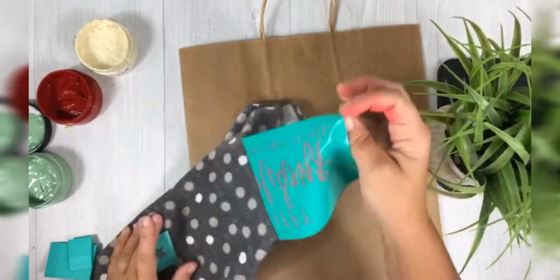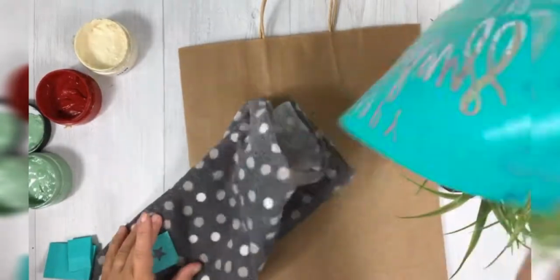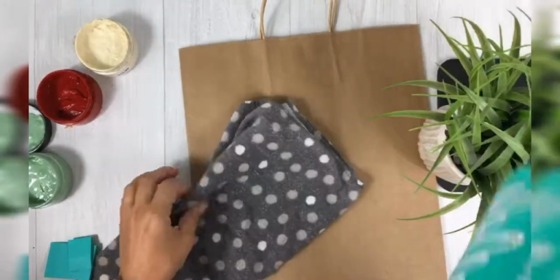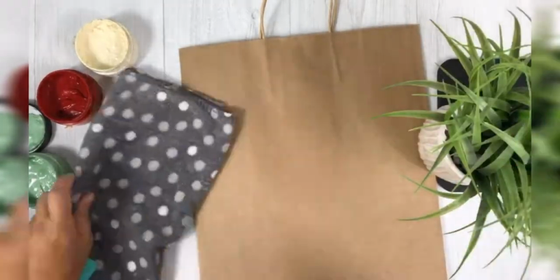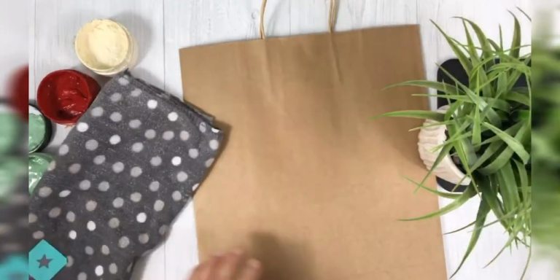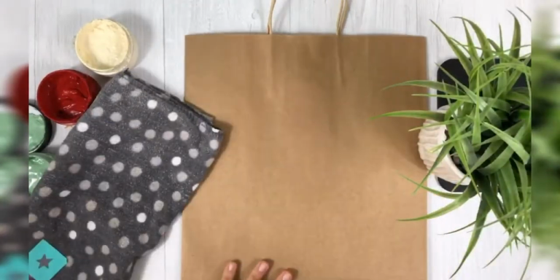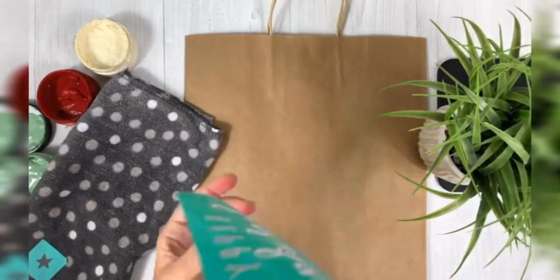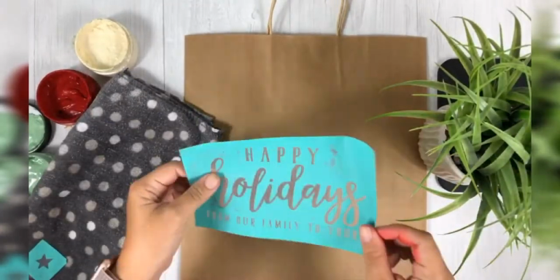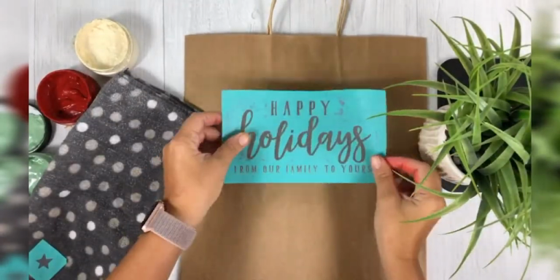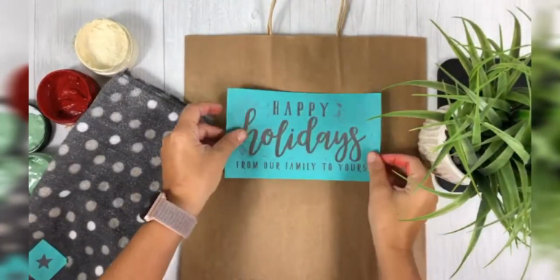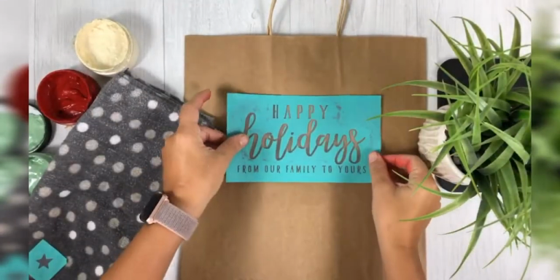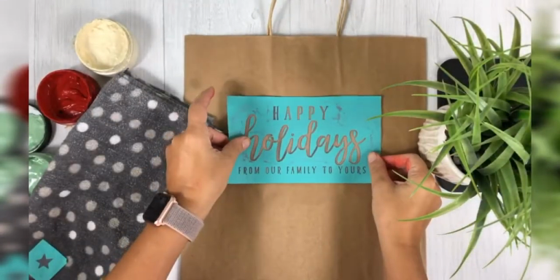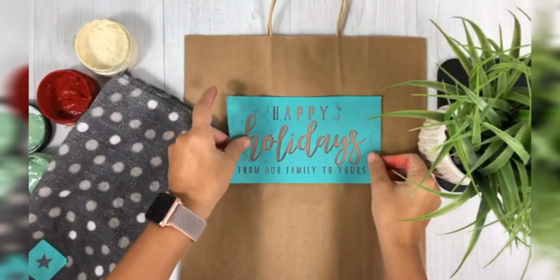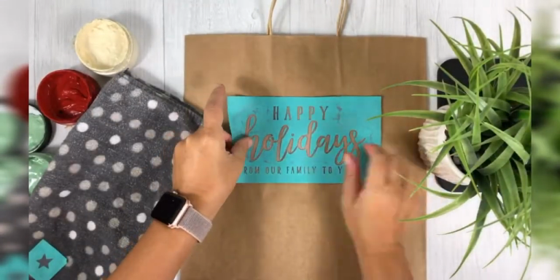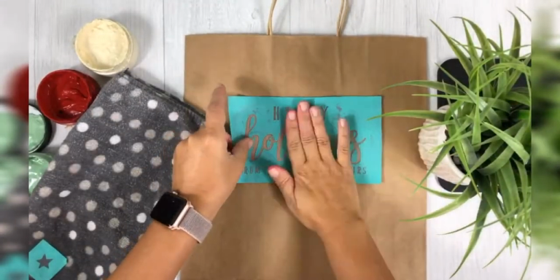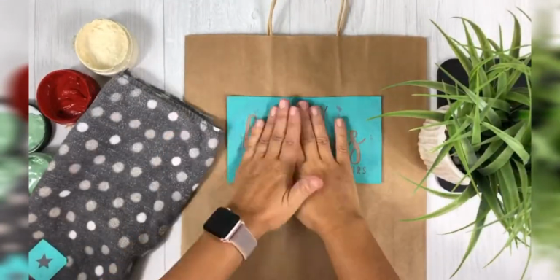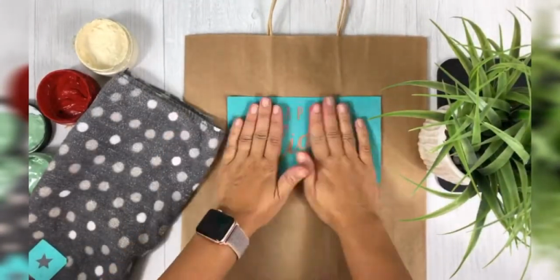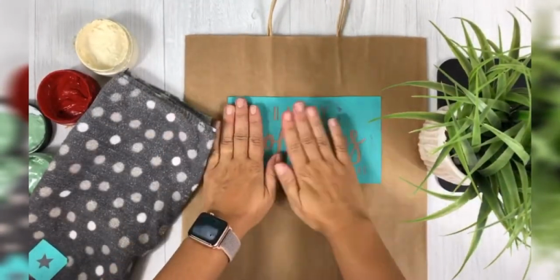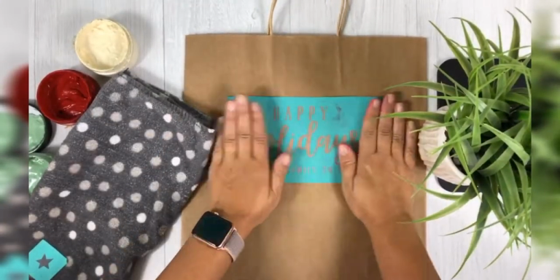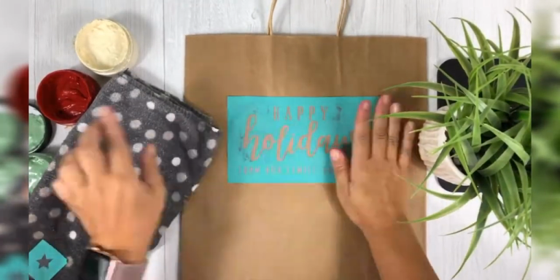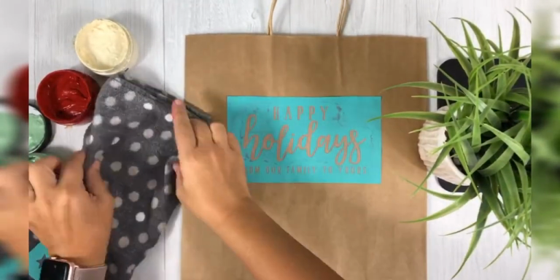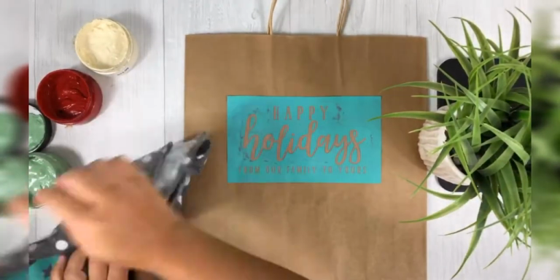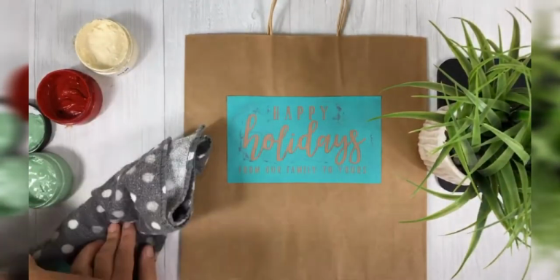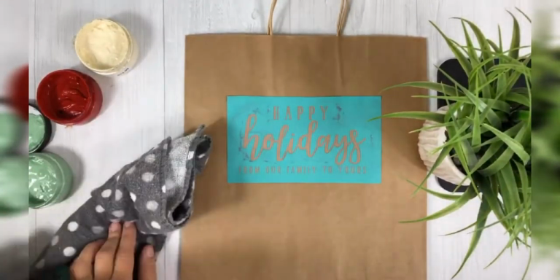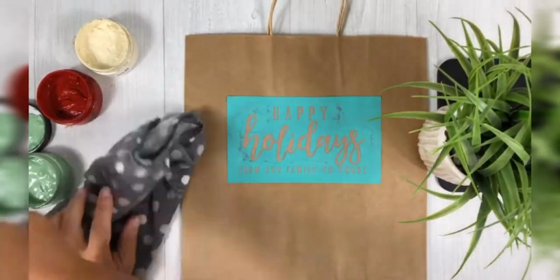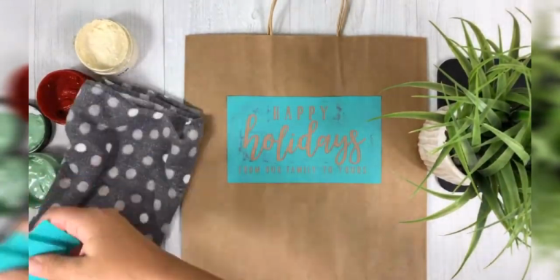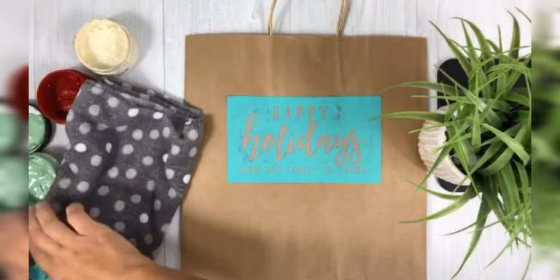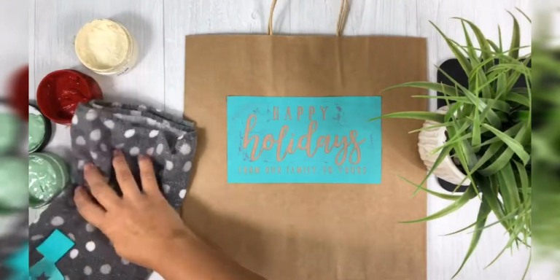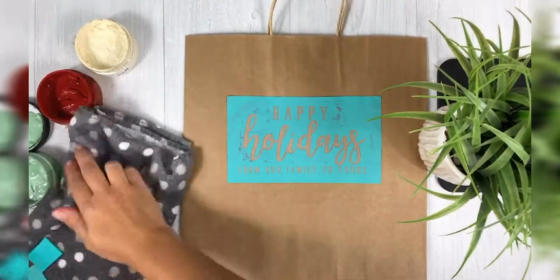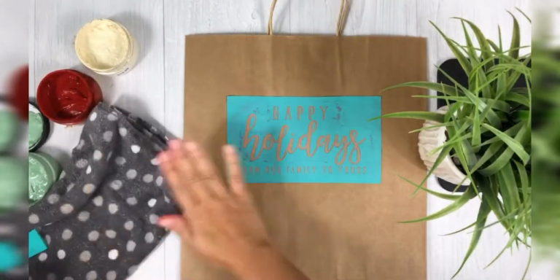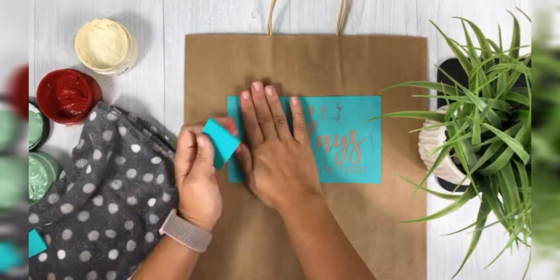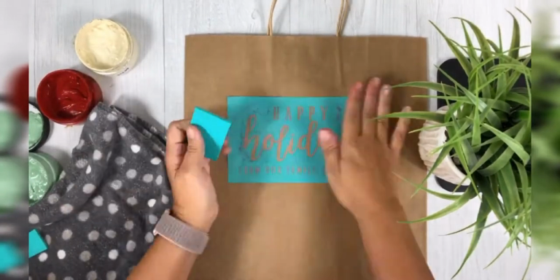Hi guys! Did you know that you can chalk on paper and cardstock? Yep, you absolutely can!